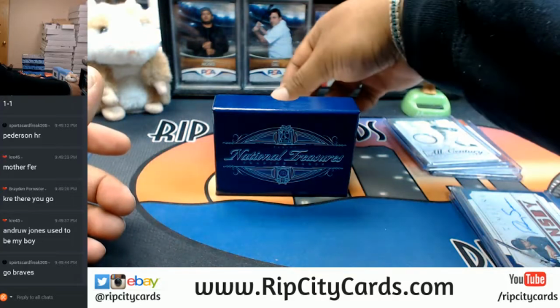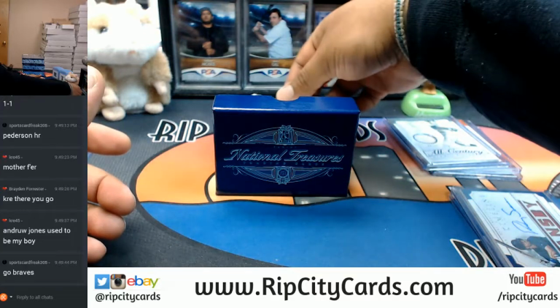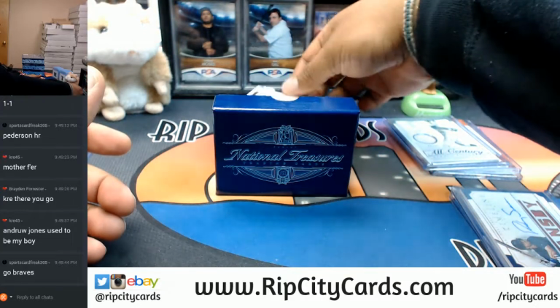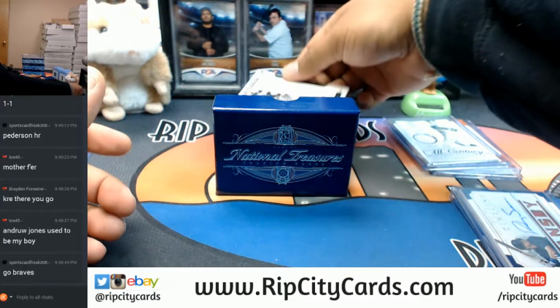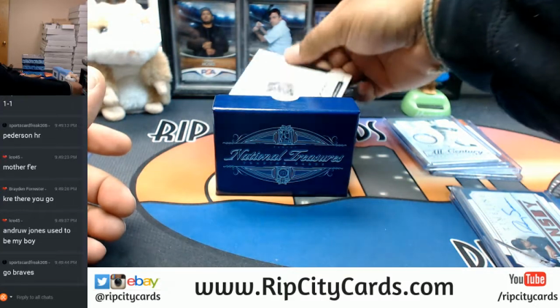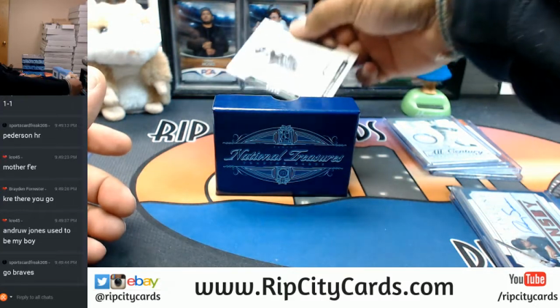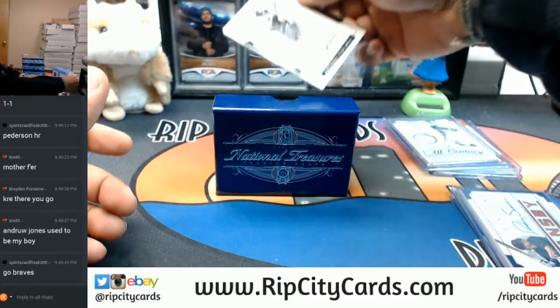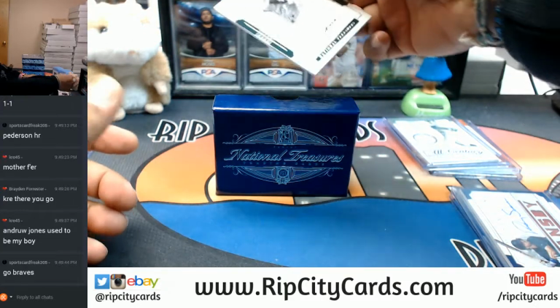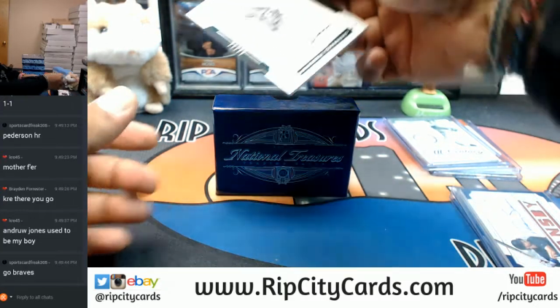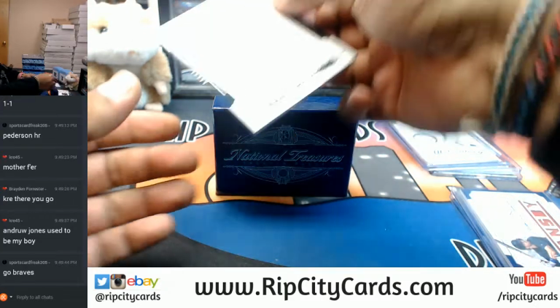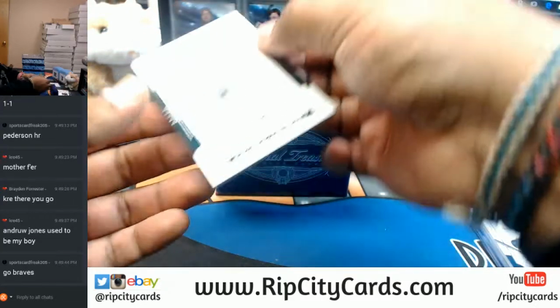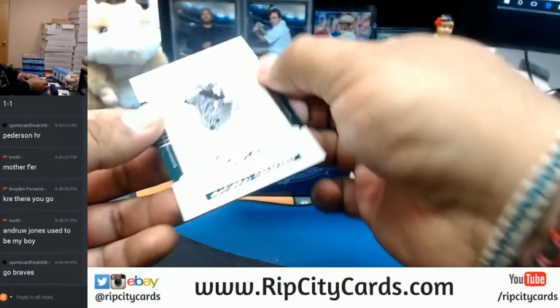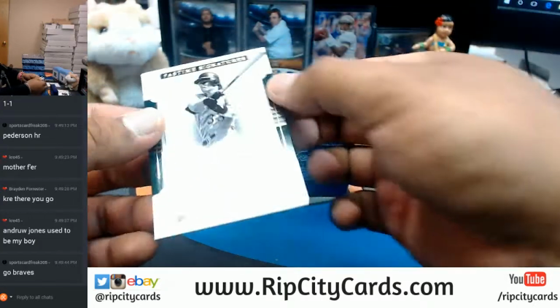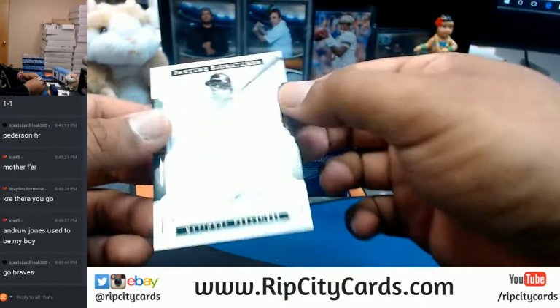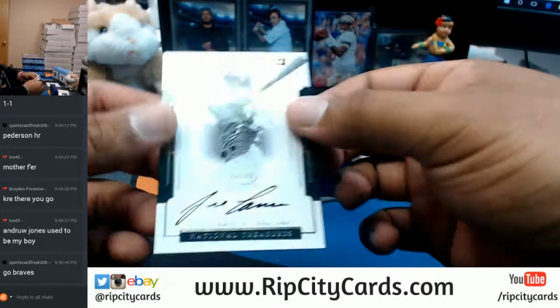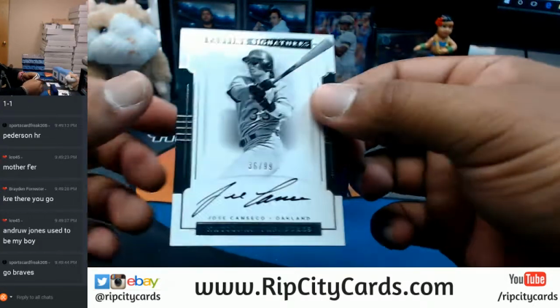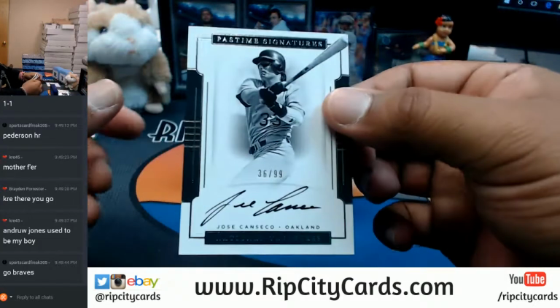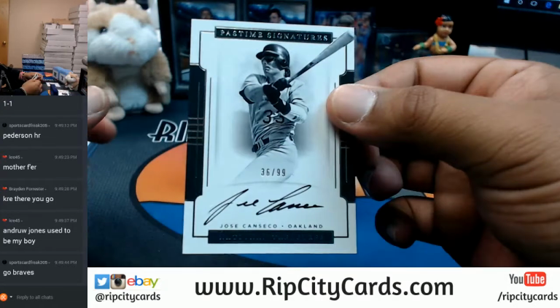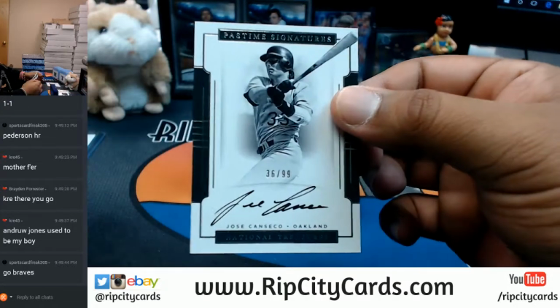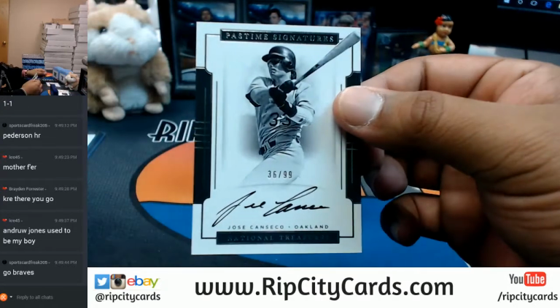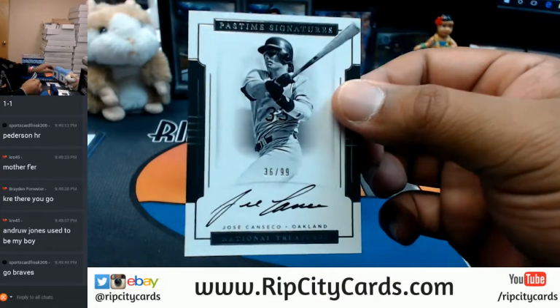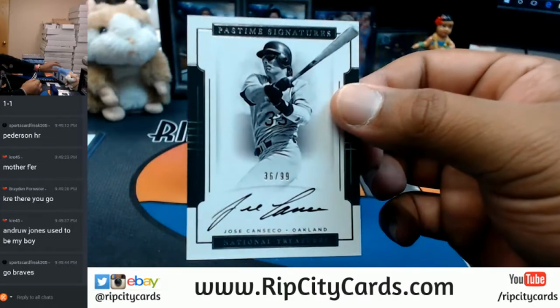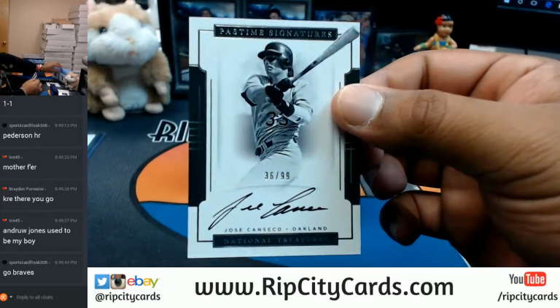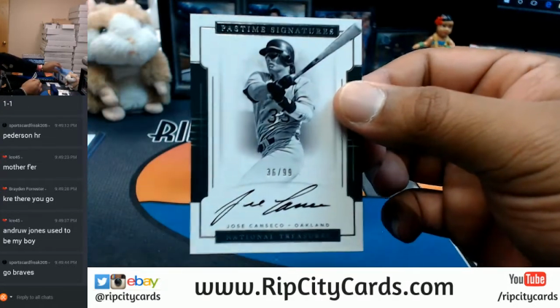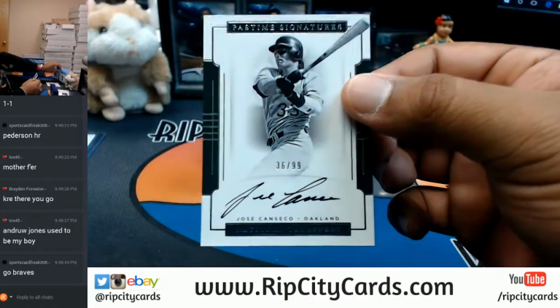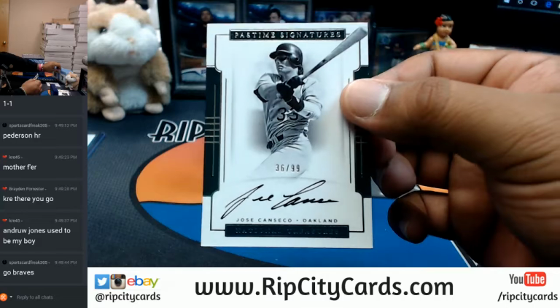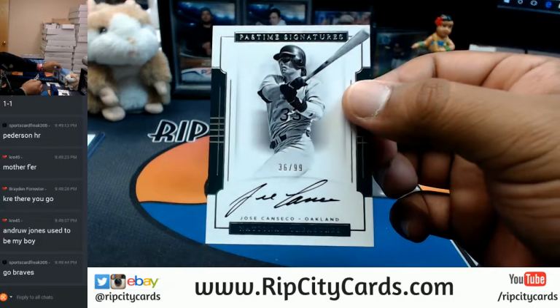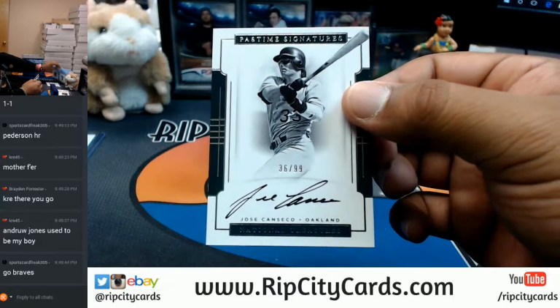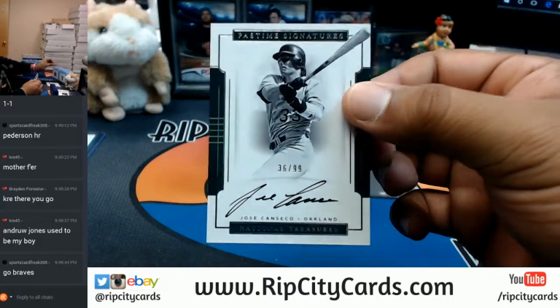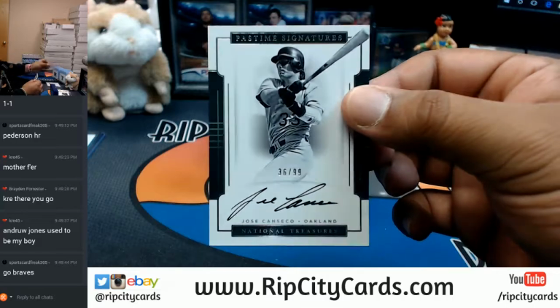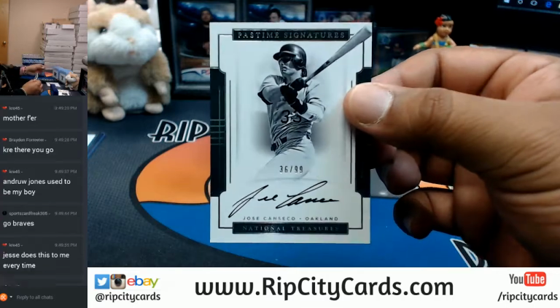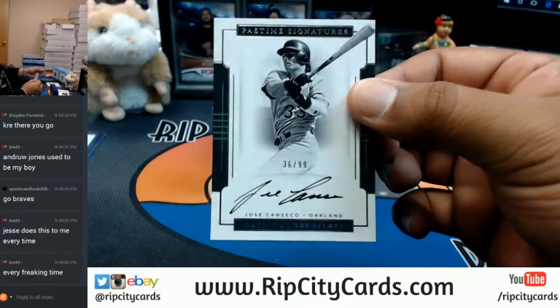What do we have here? 1099 Jose Canseco for the A's.